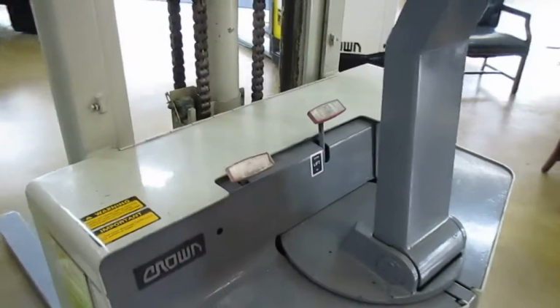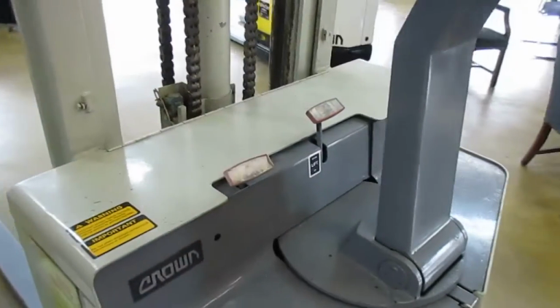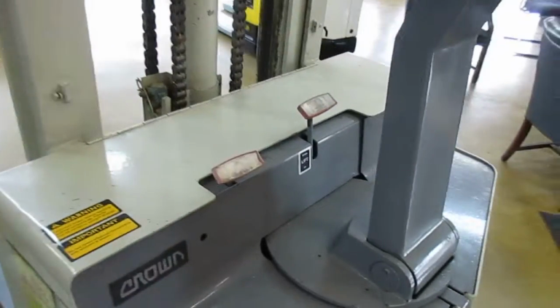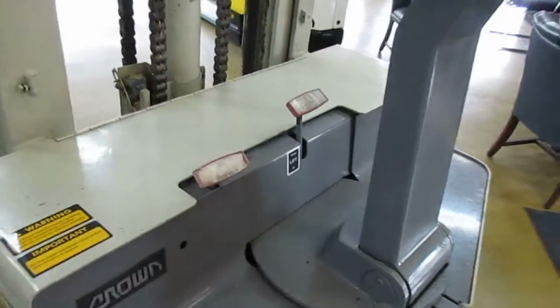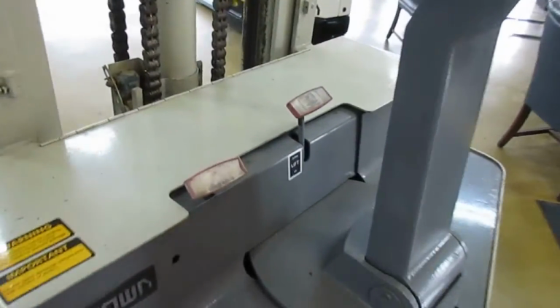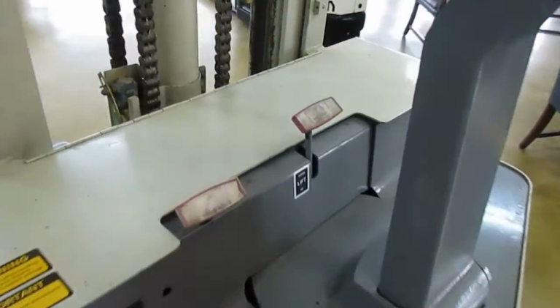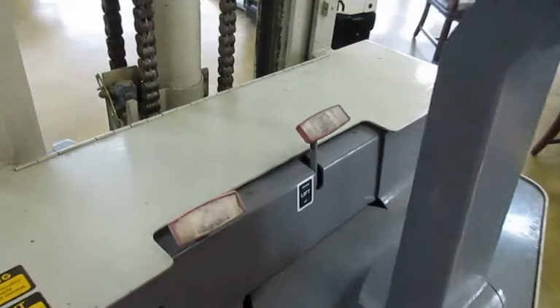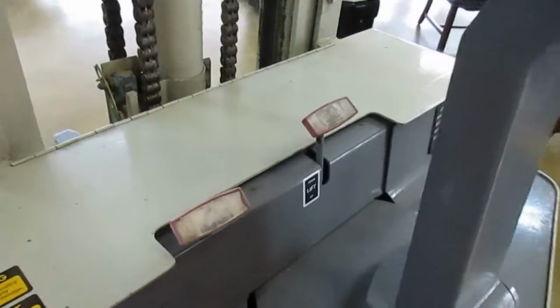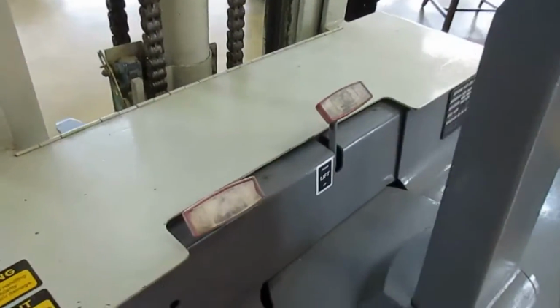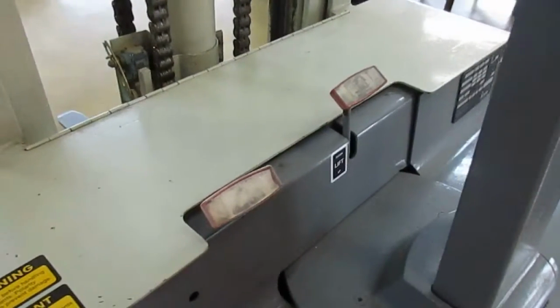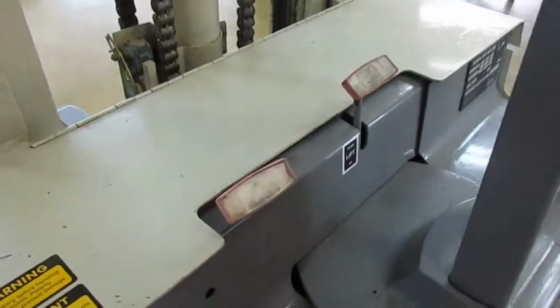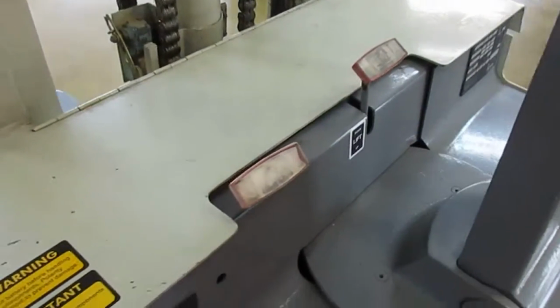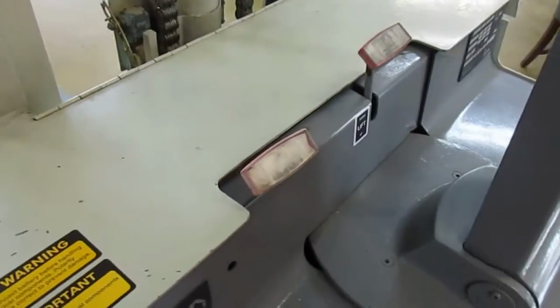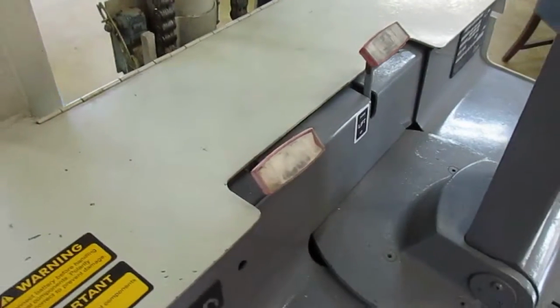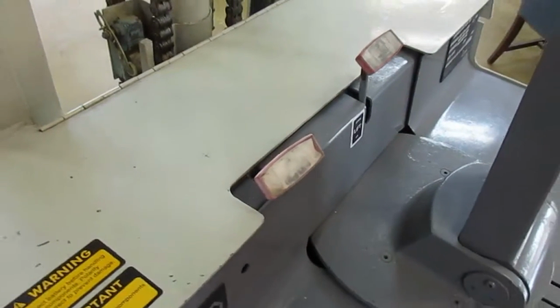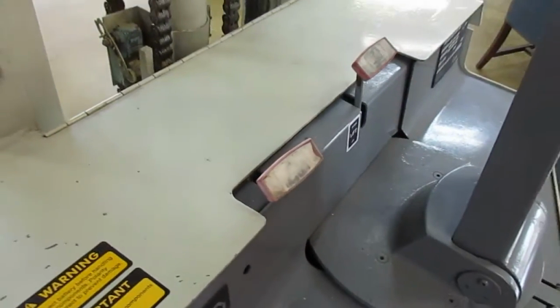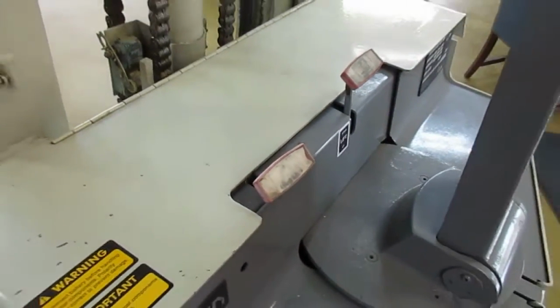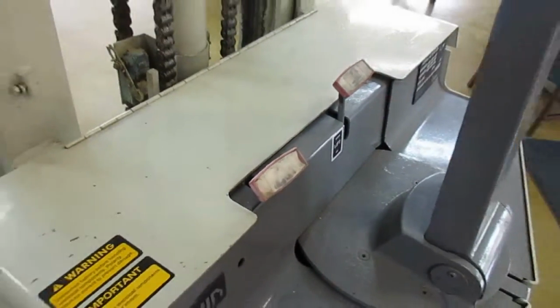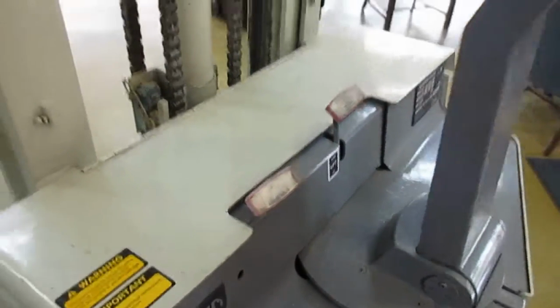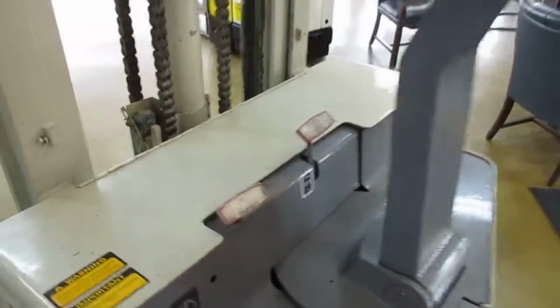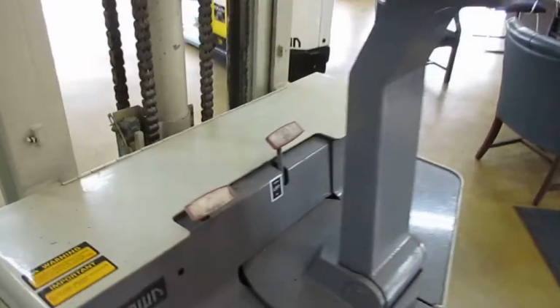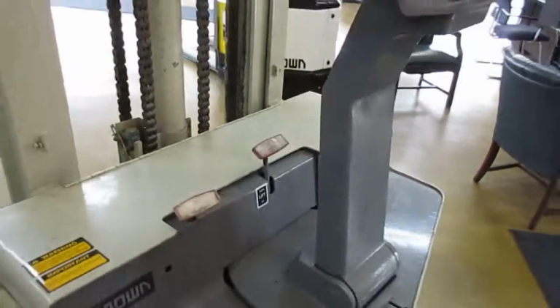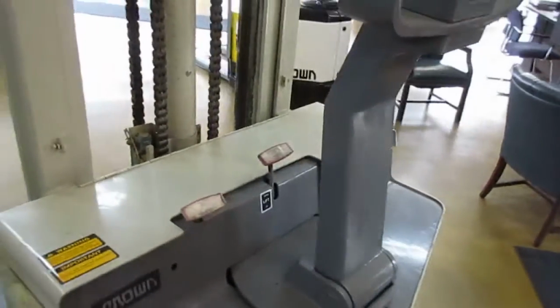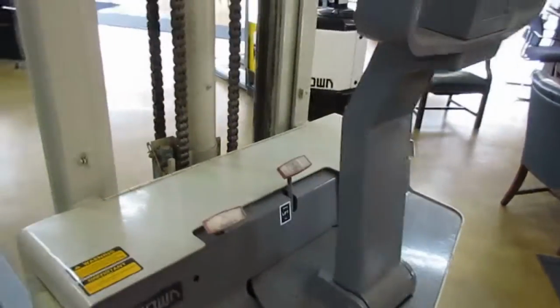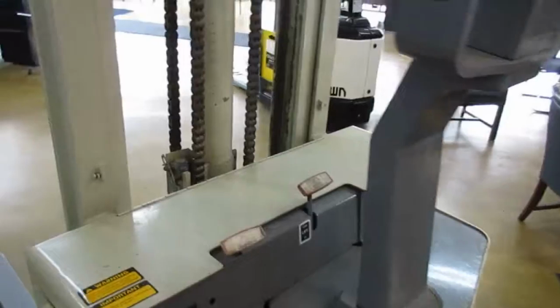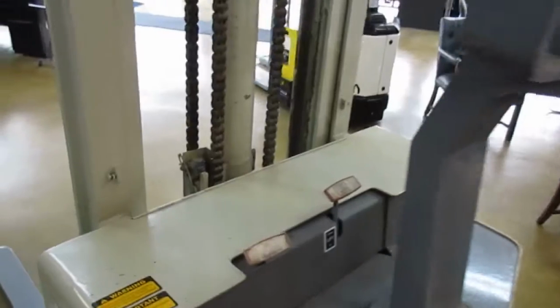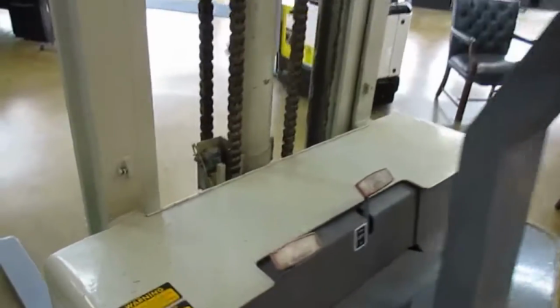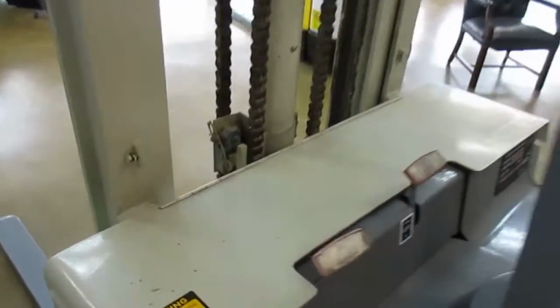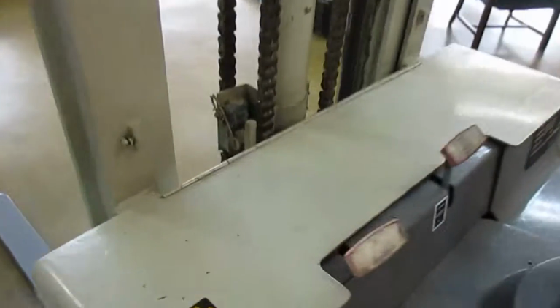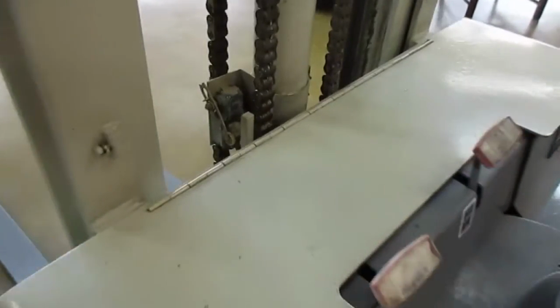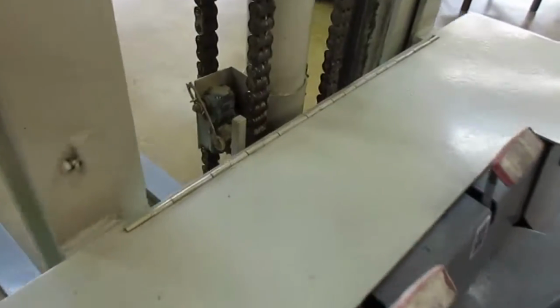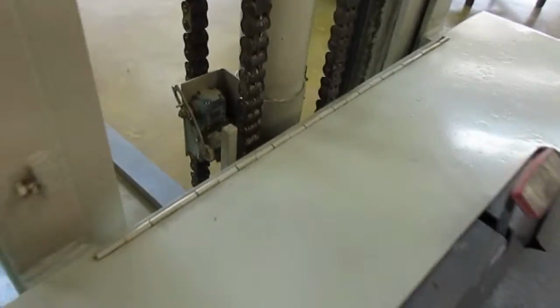Lift controls and battery release. It's got a lift limit switch.